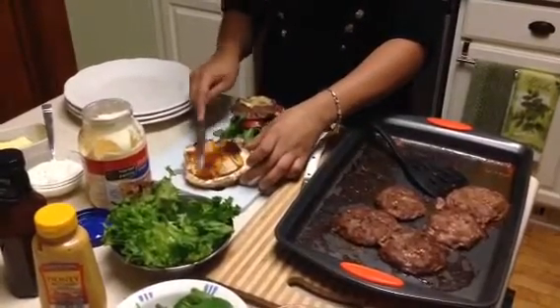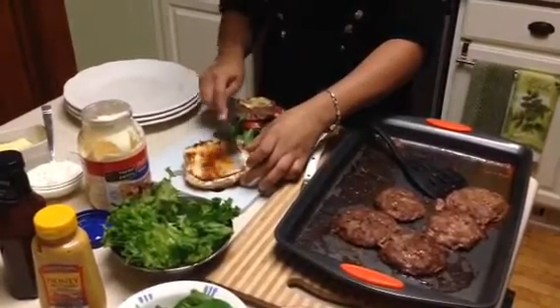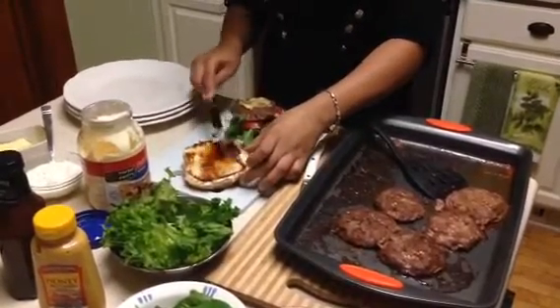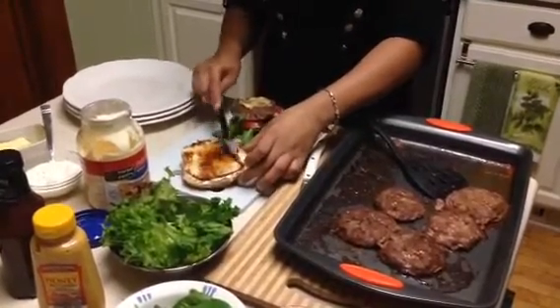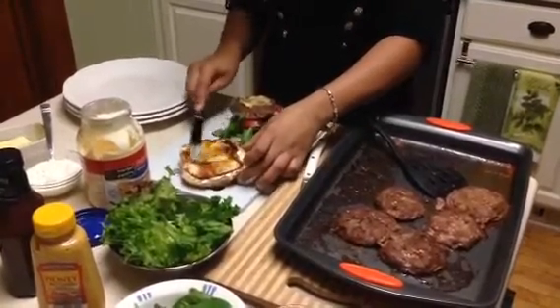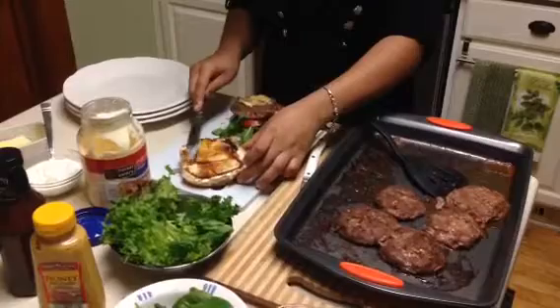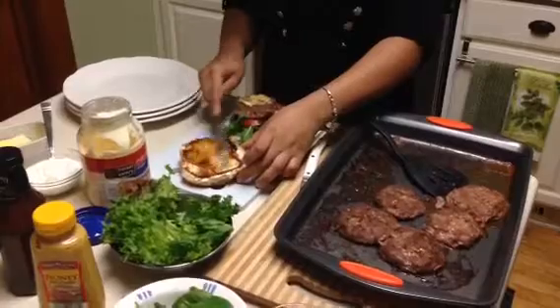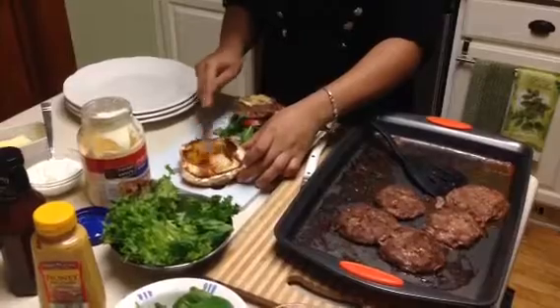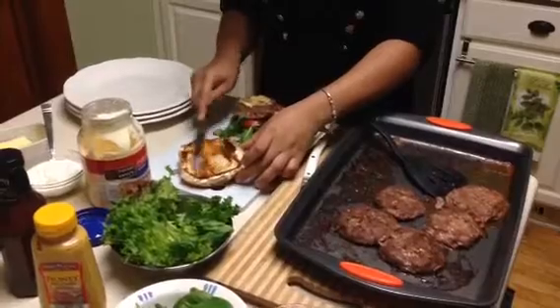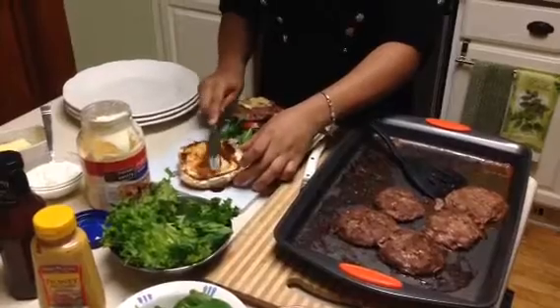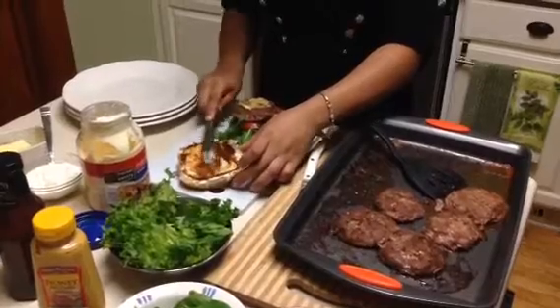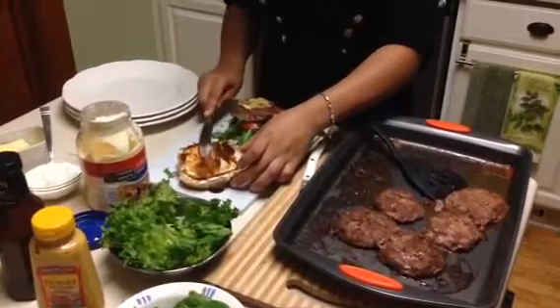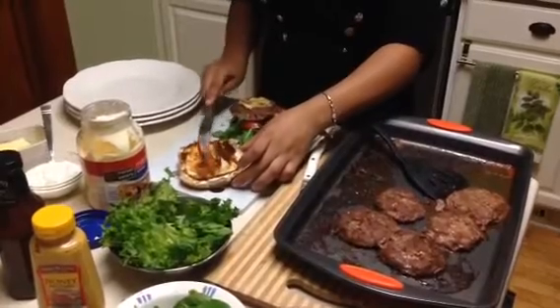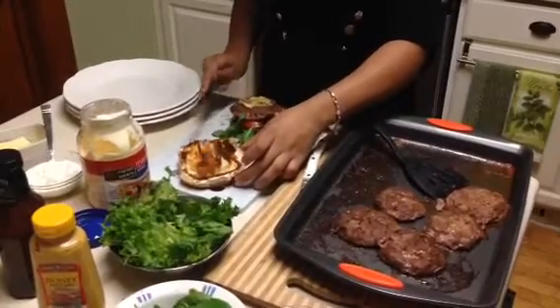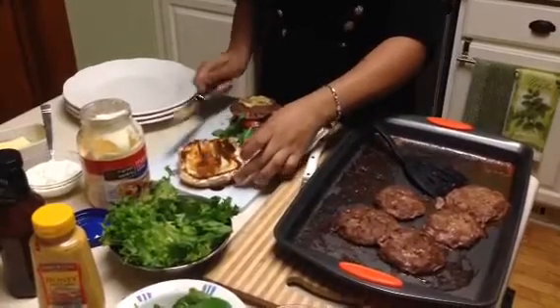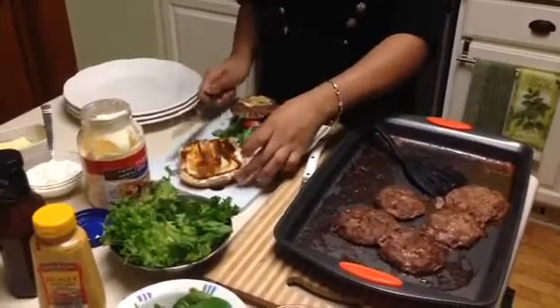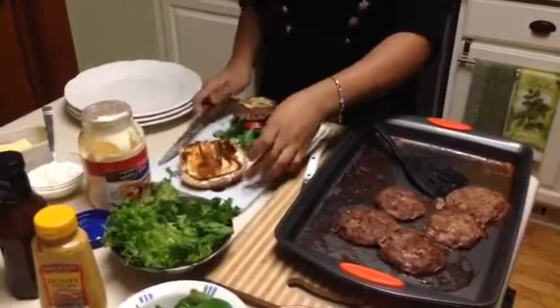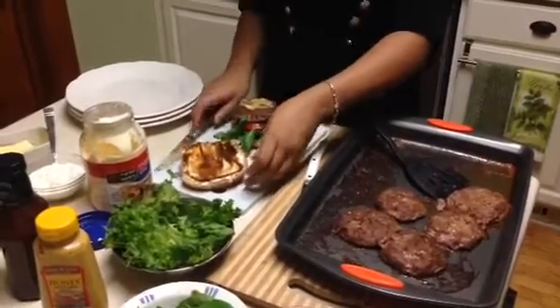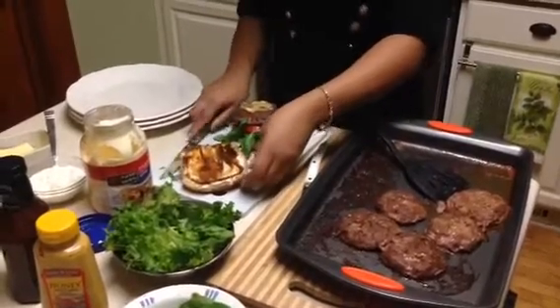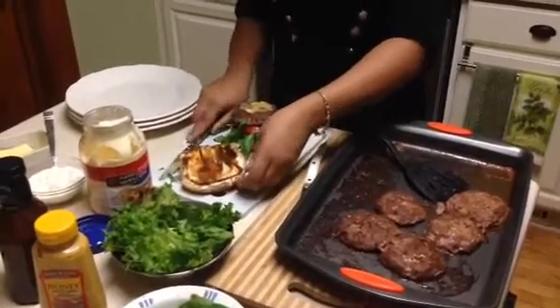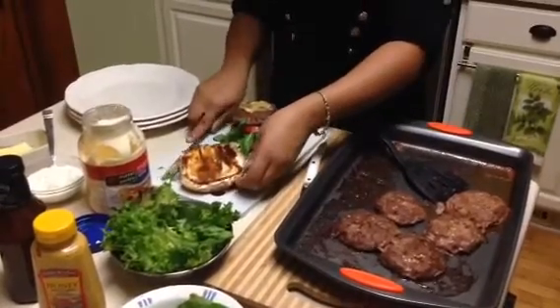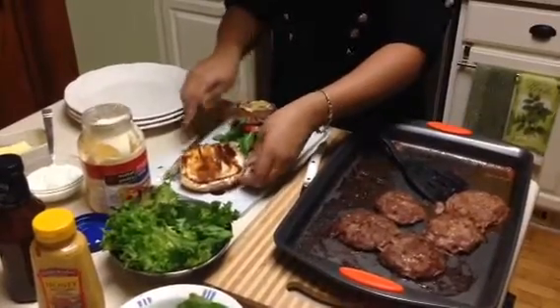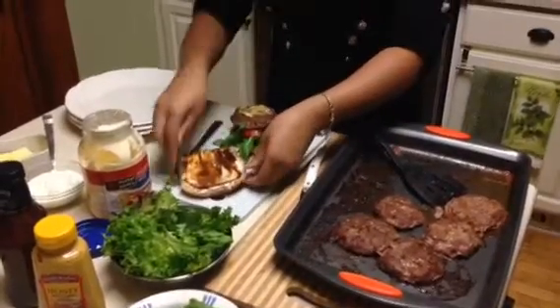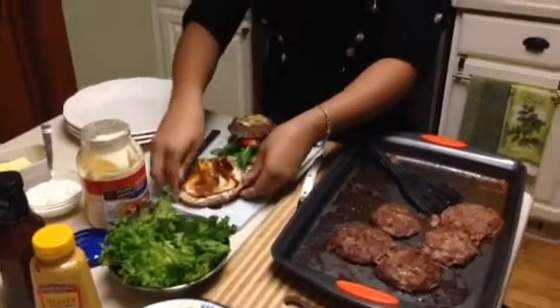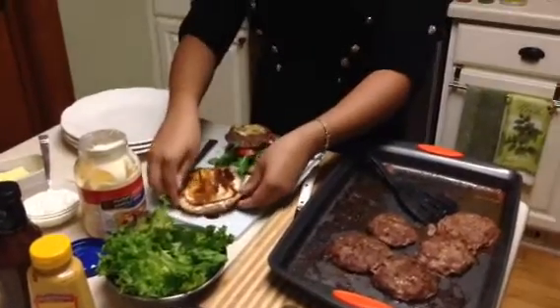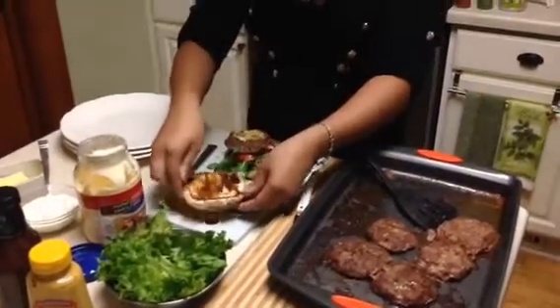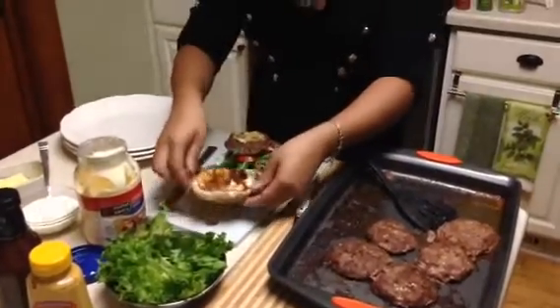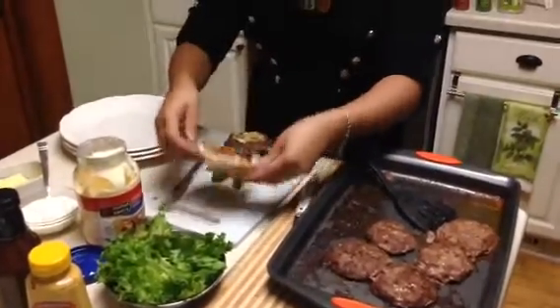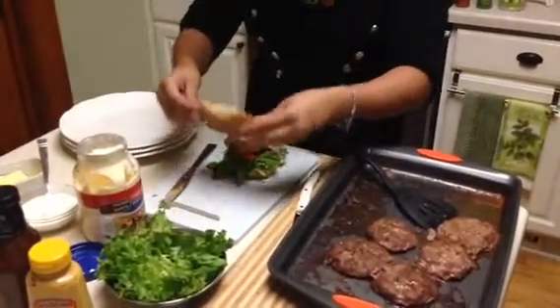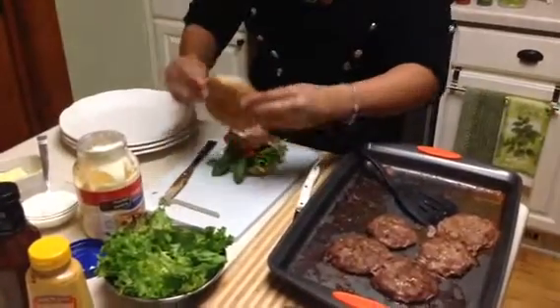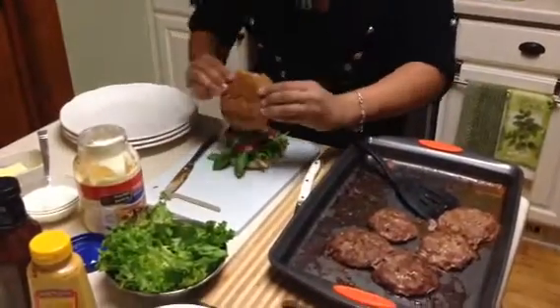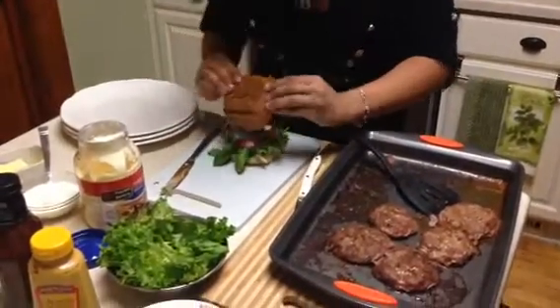Put it on there with a knife, nice and easy. And there you have it, the burger.